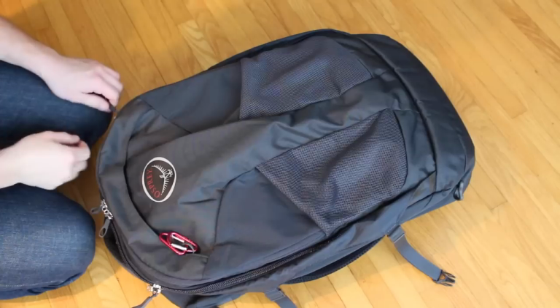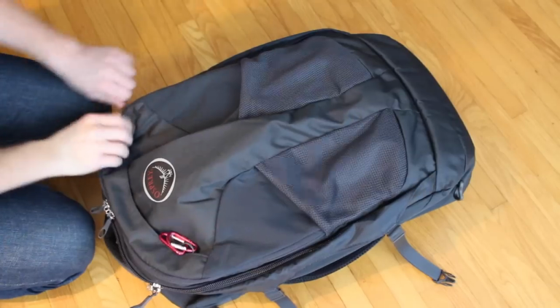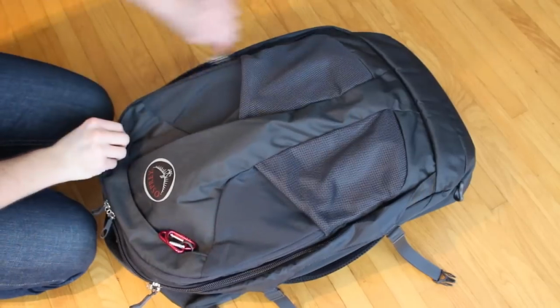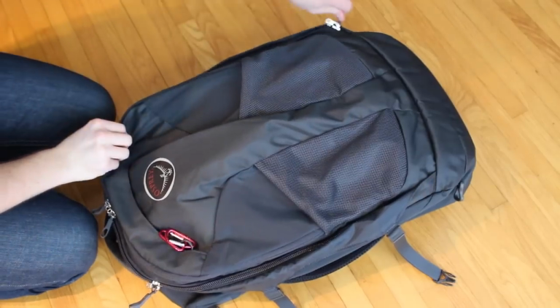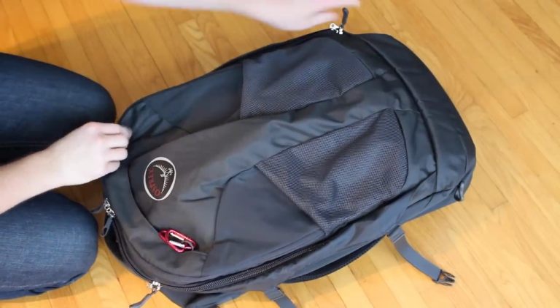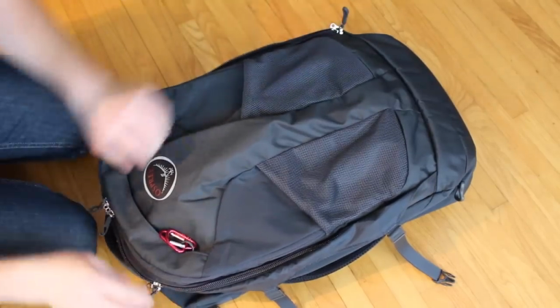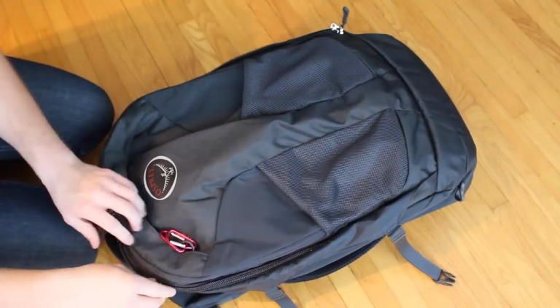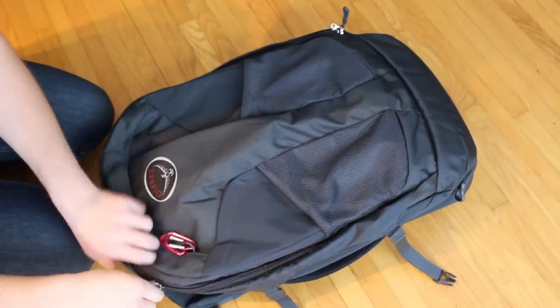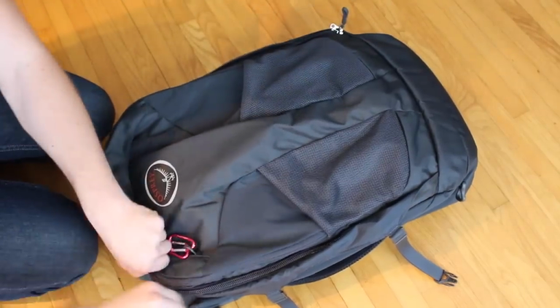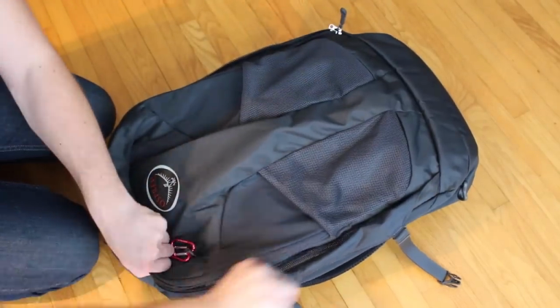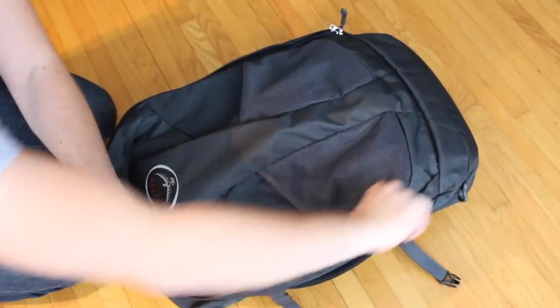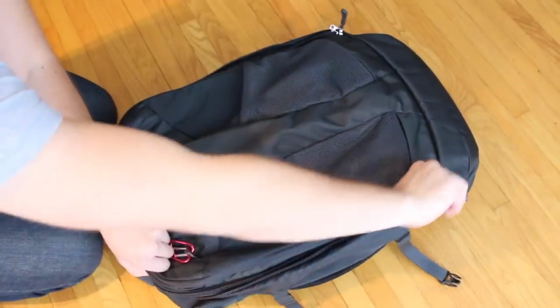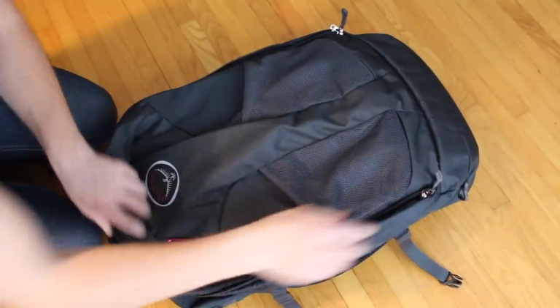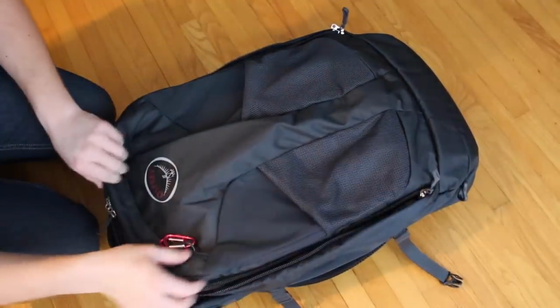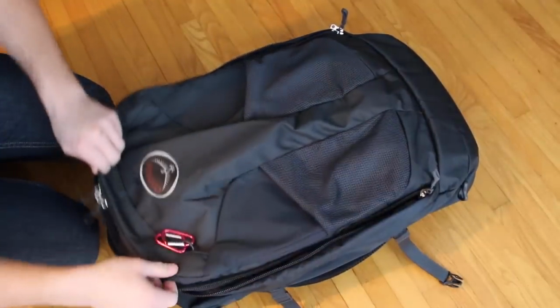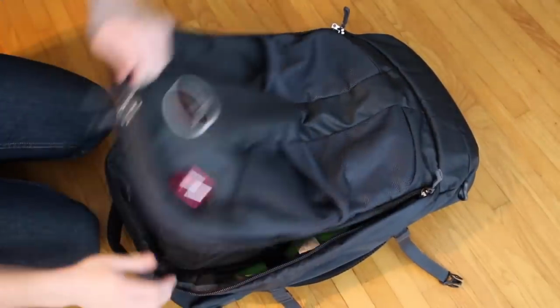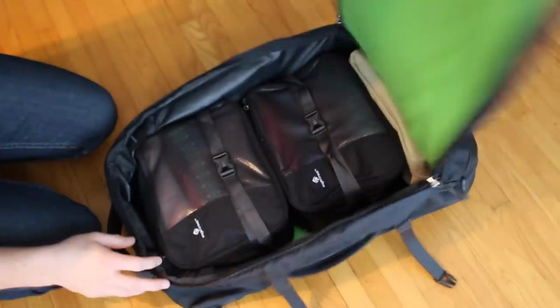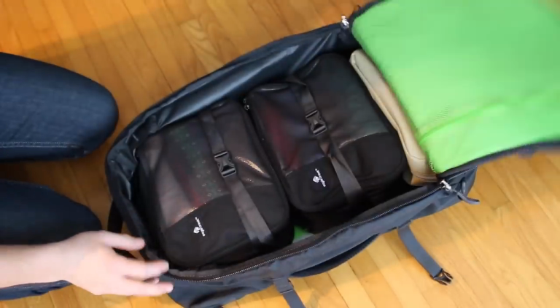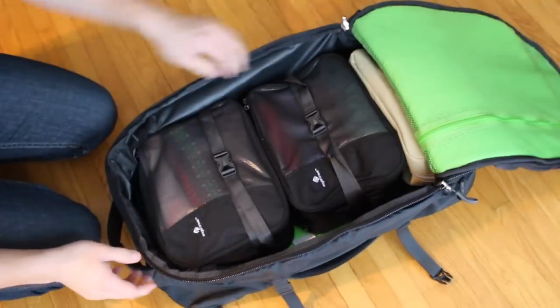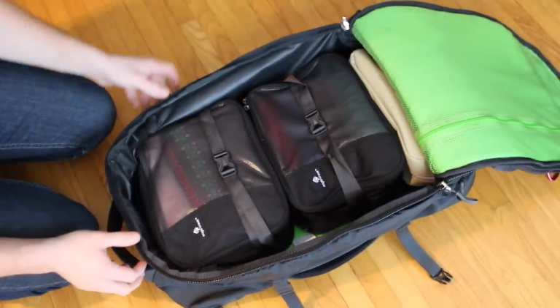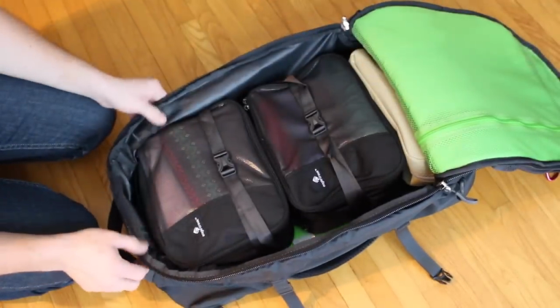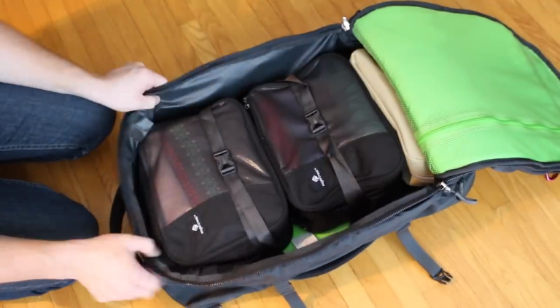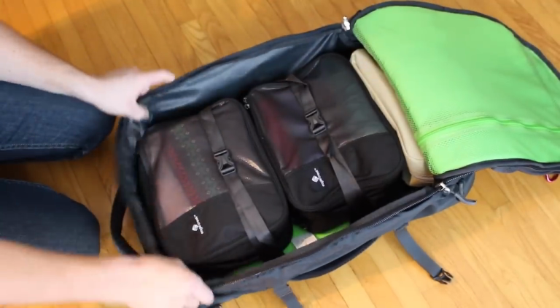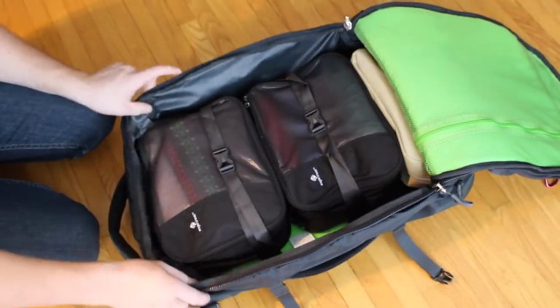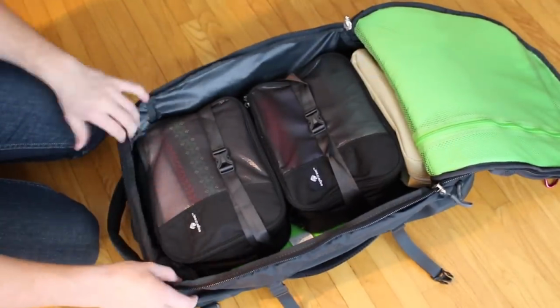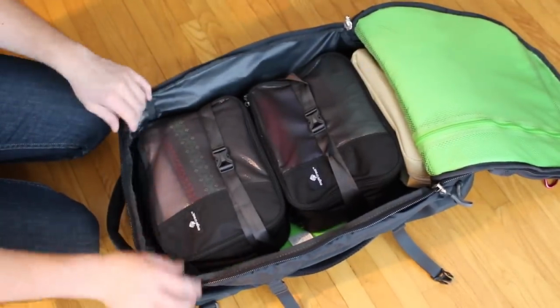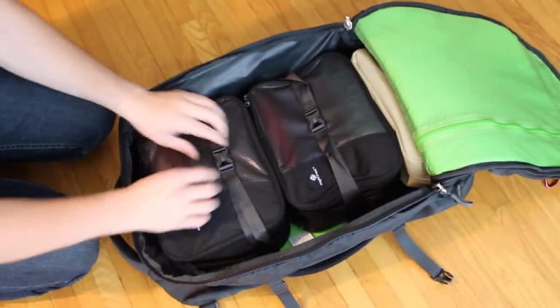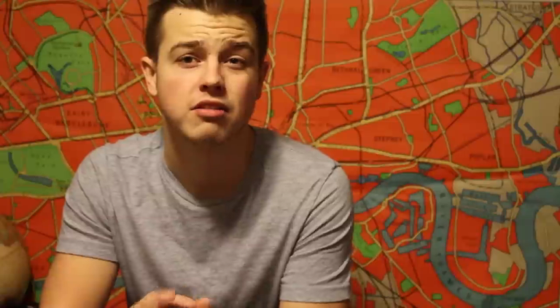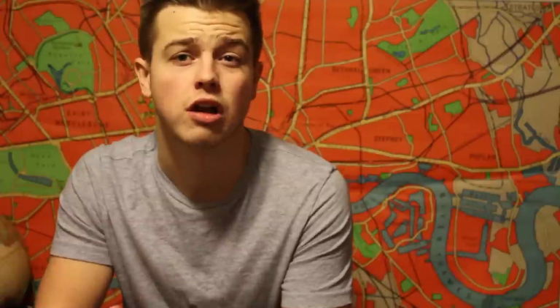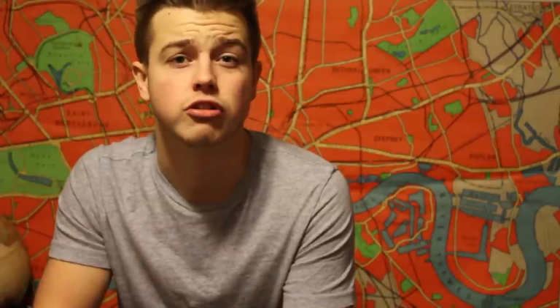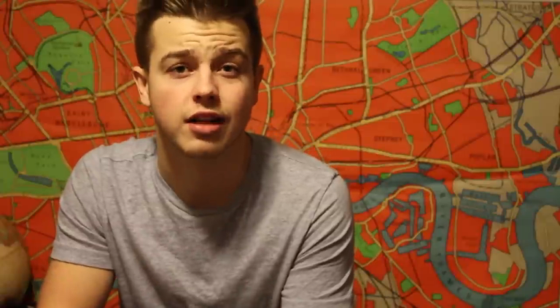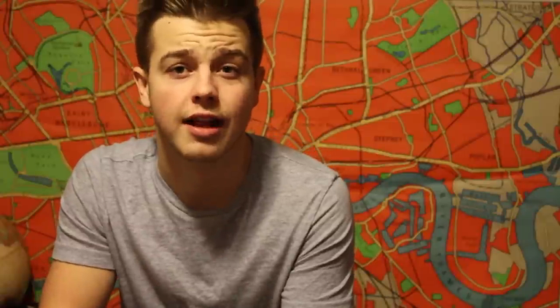It has a clamshell opening design, which makes putting things in and out very easy. I know there are a lot of backpacks that have that, but the Osprey has a lot of features that I like.